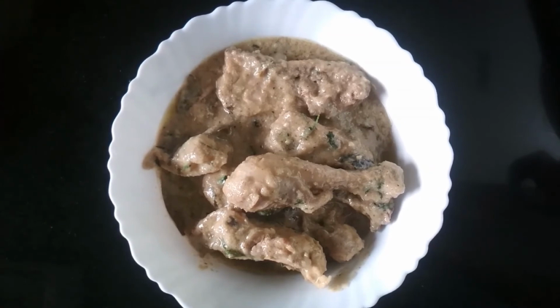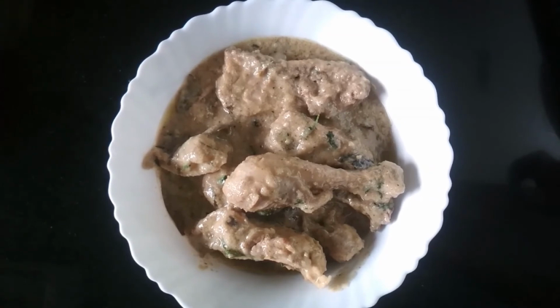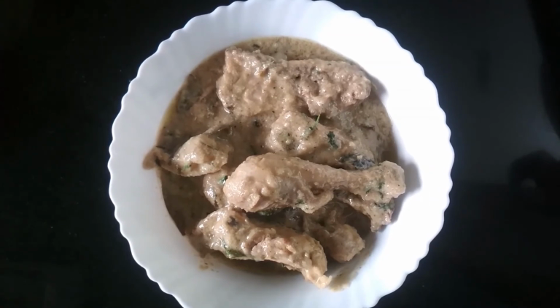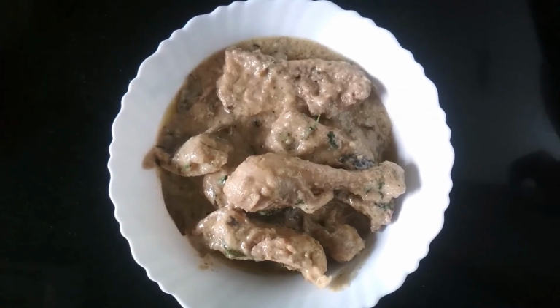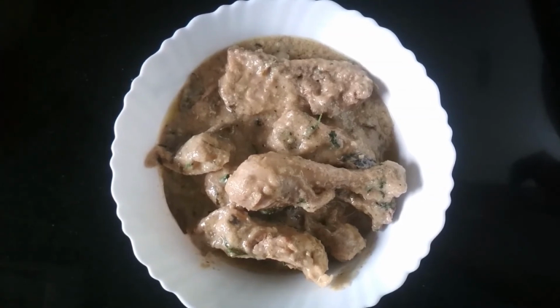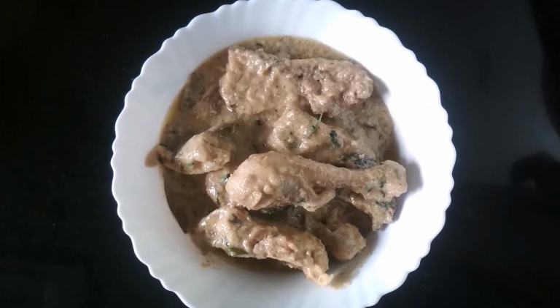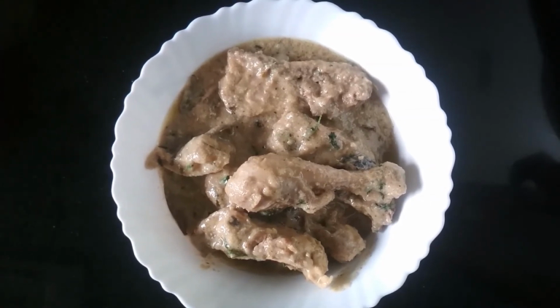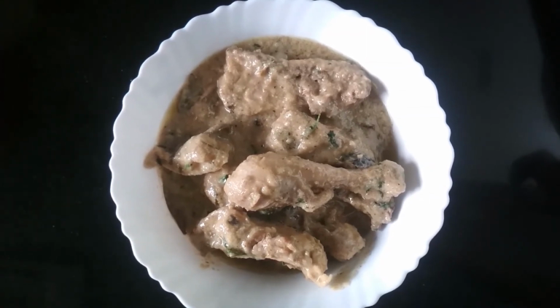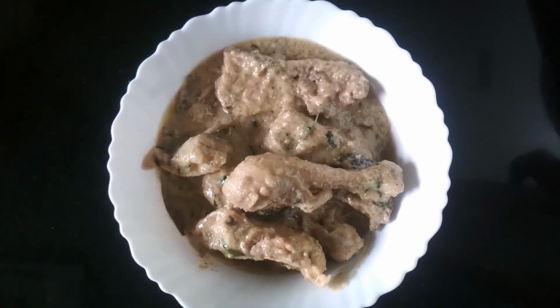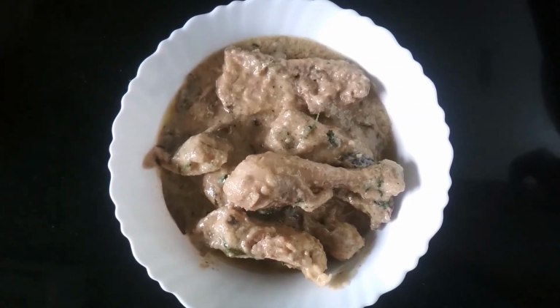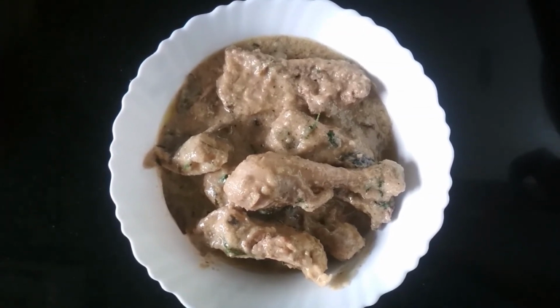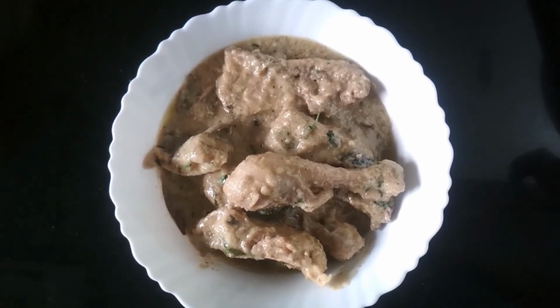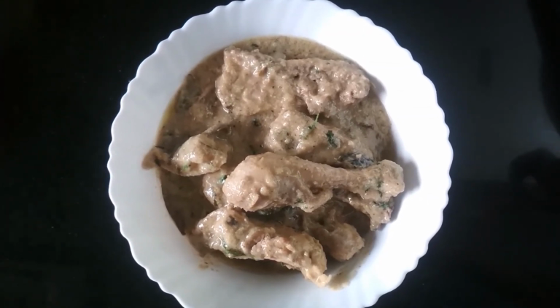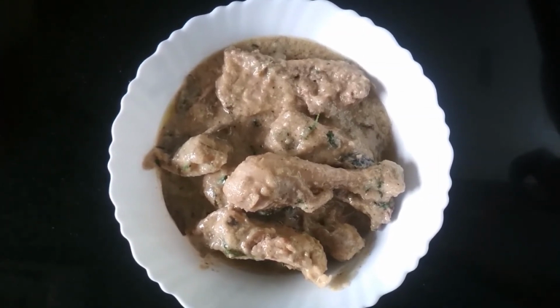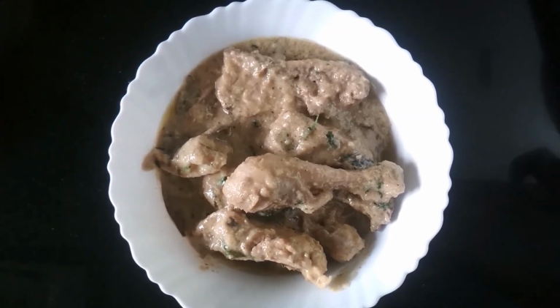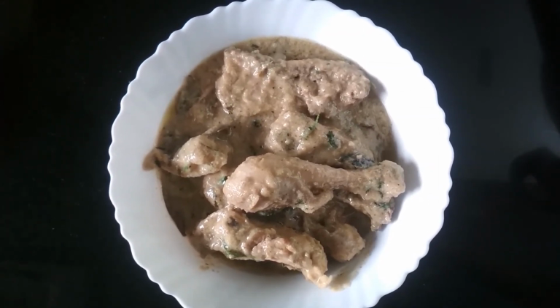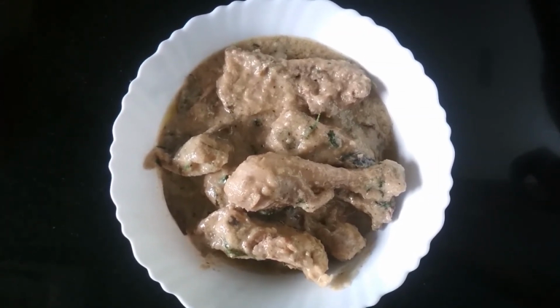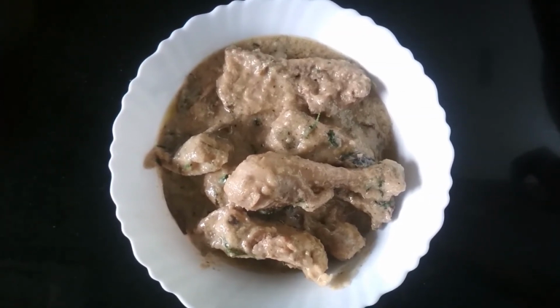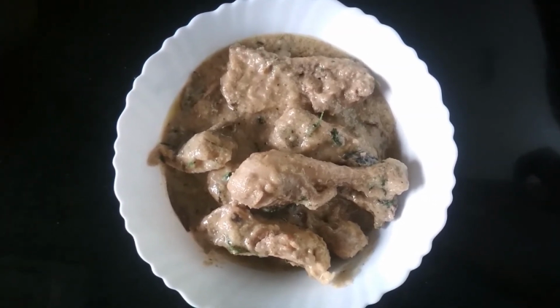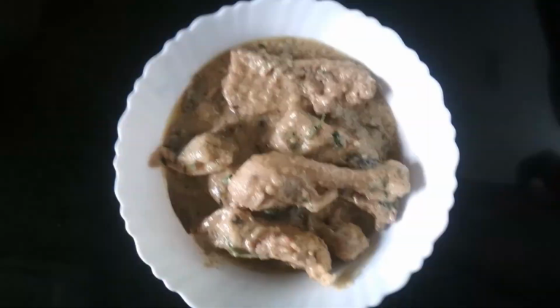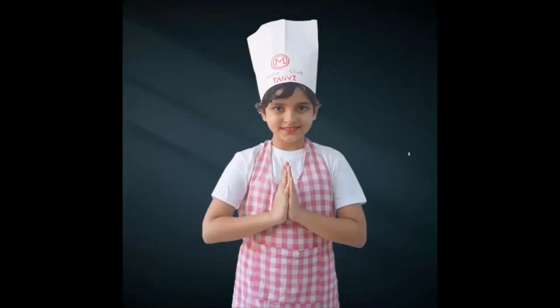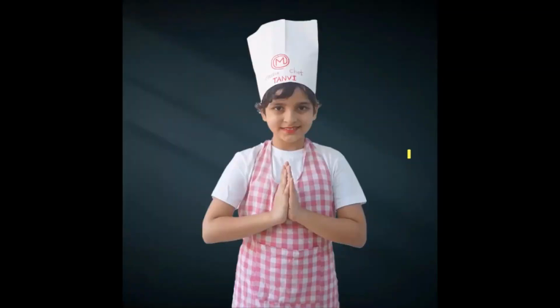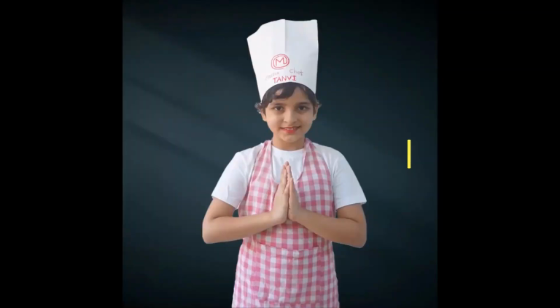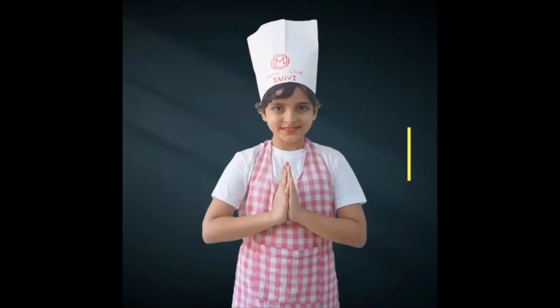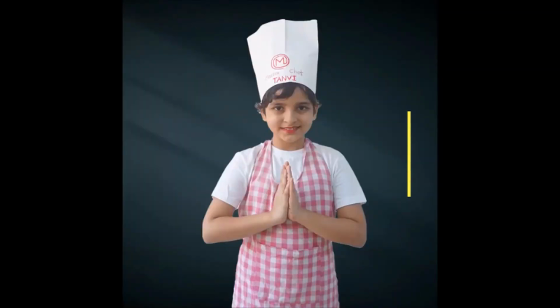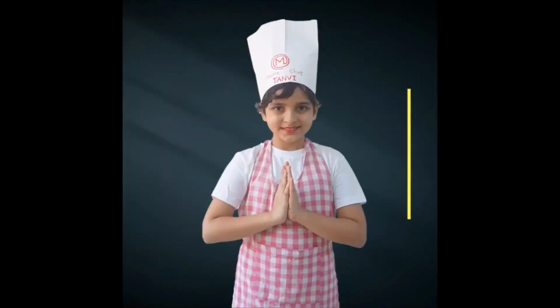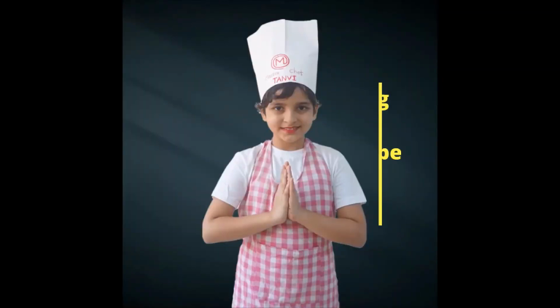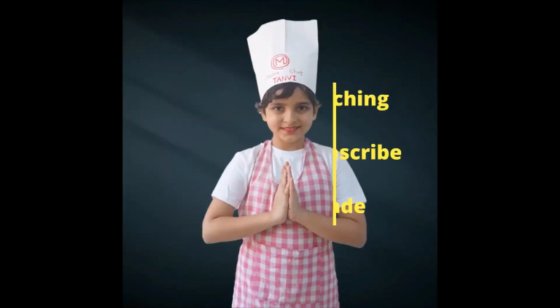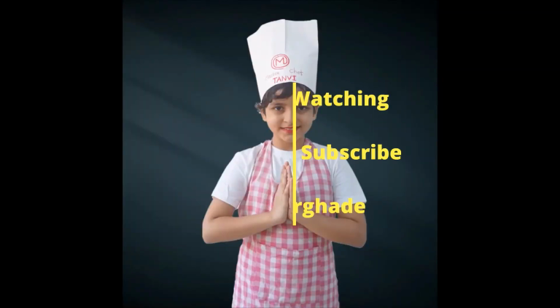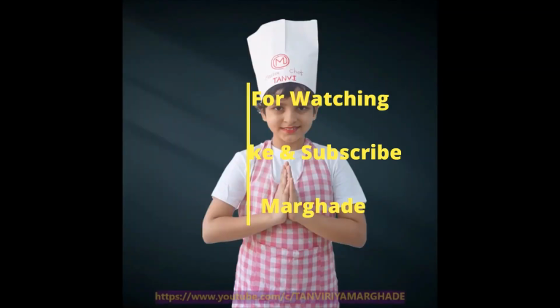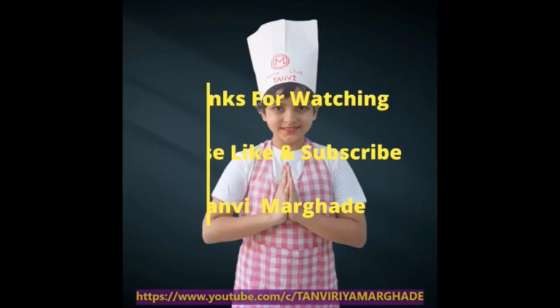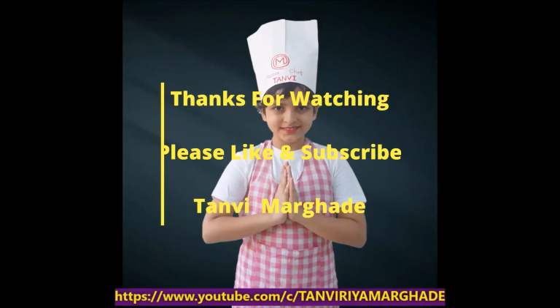Give this recipe a try and enjoy. Bye! Thank you.